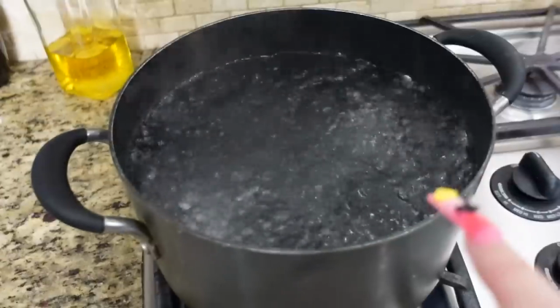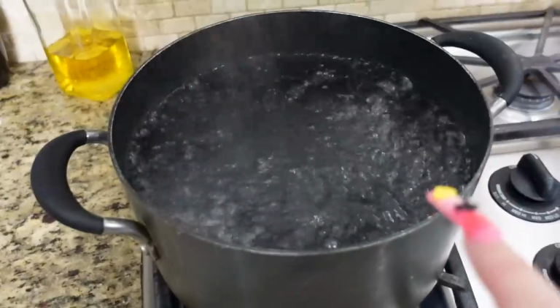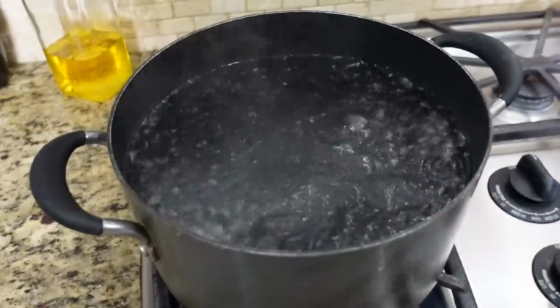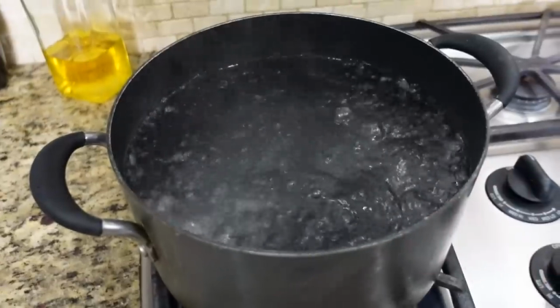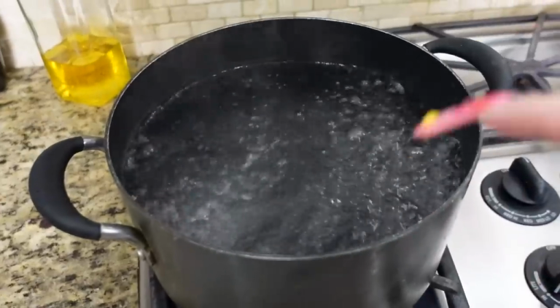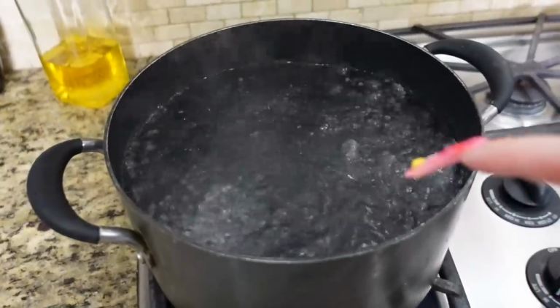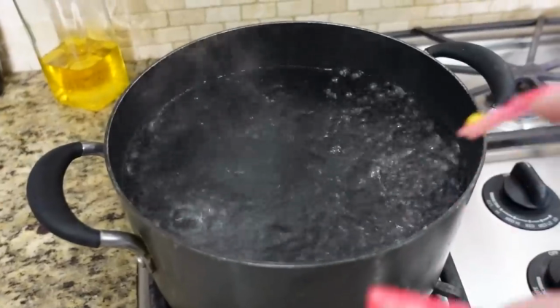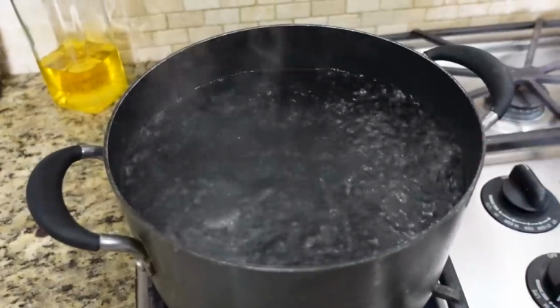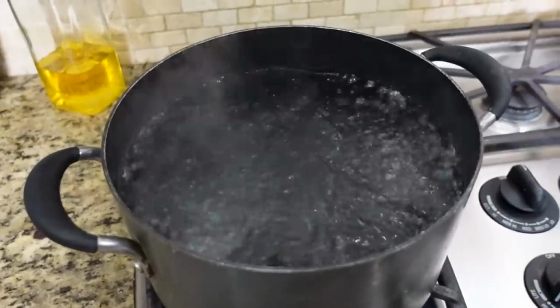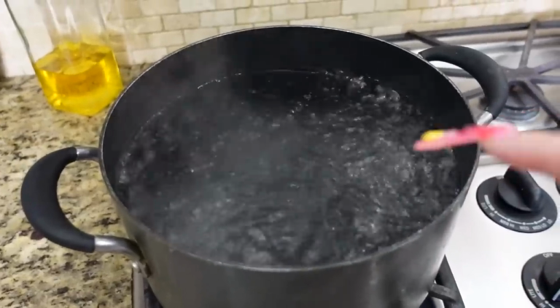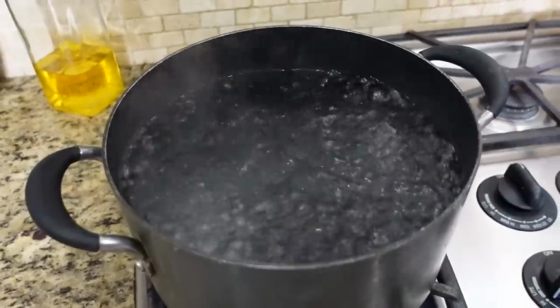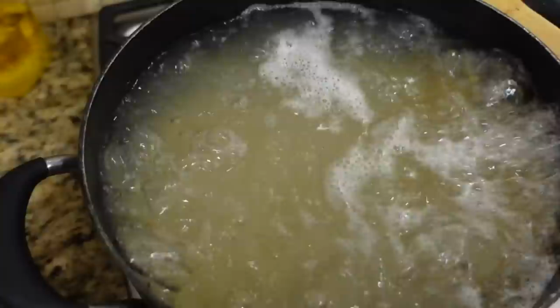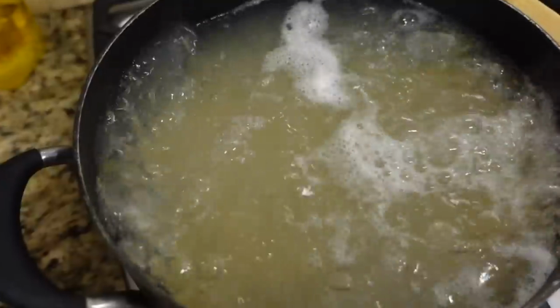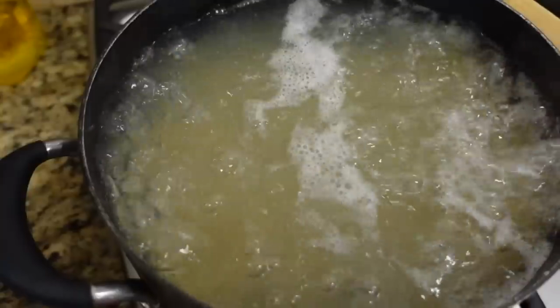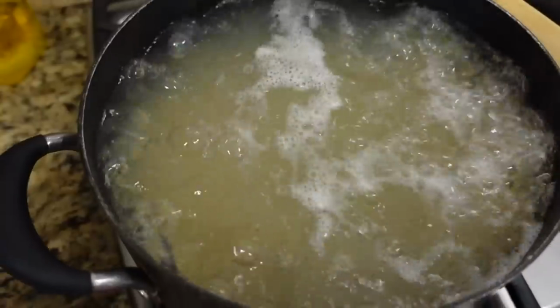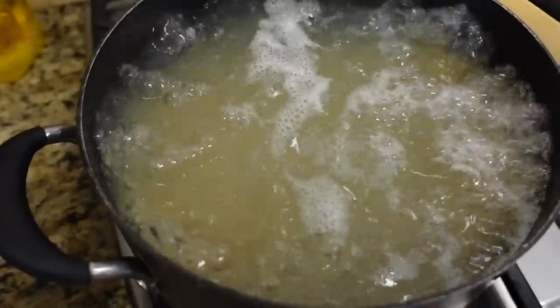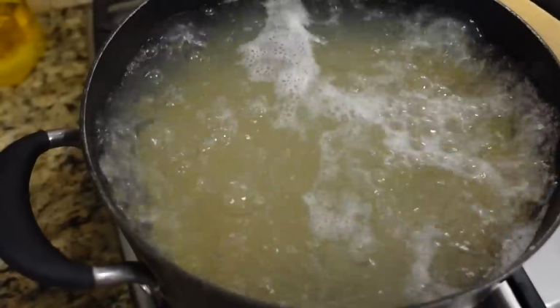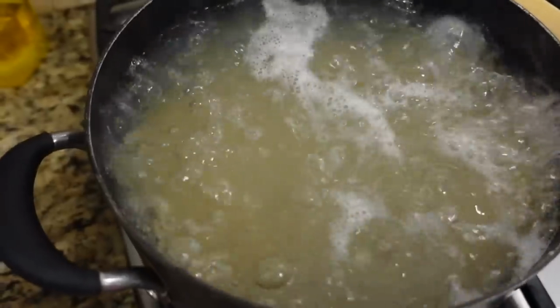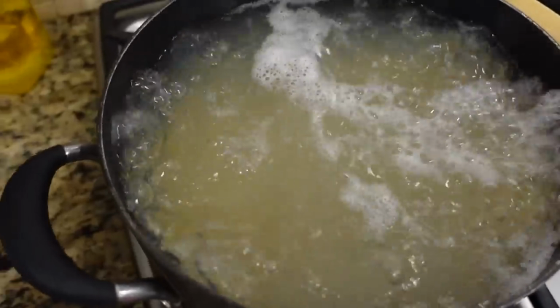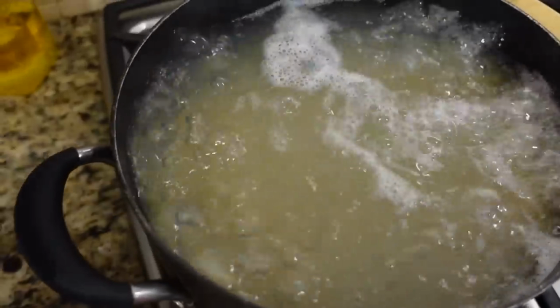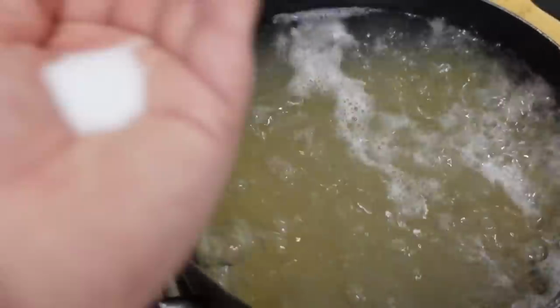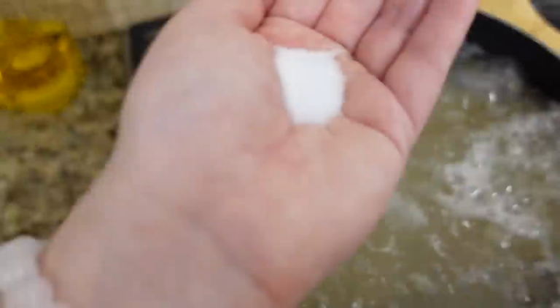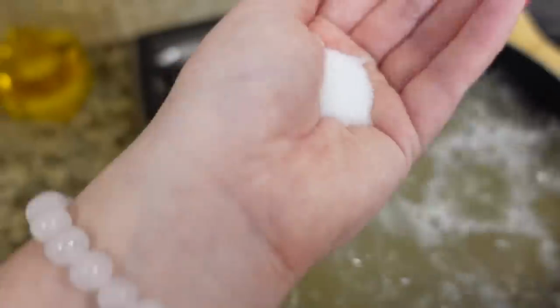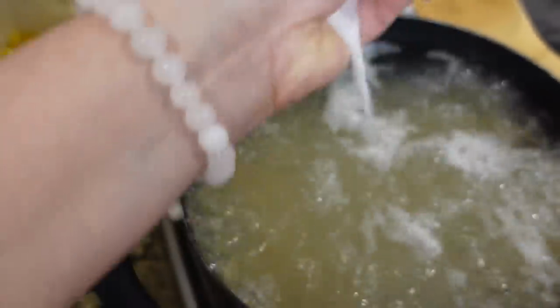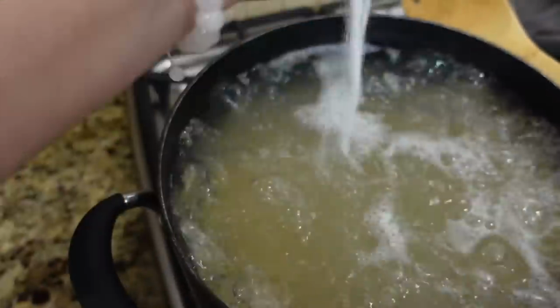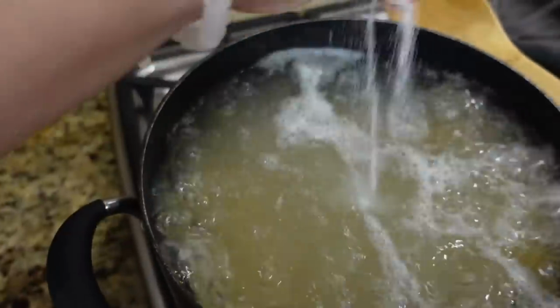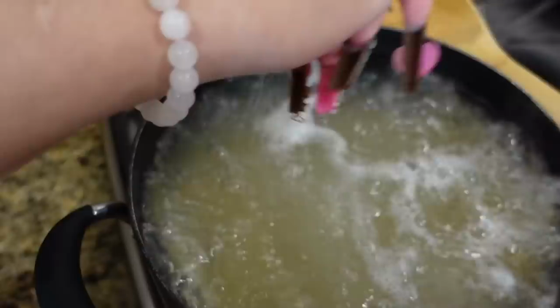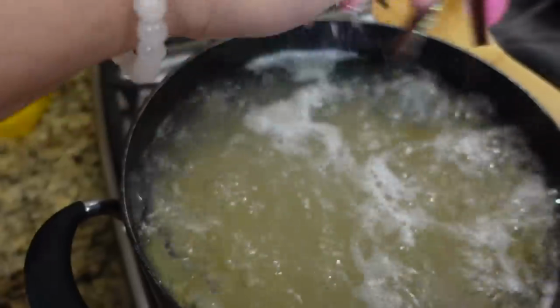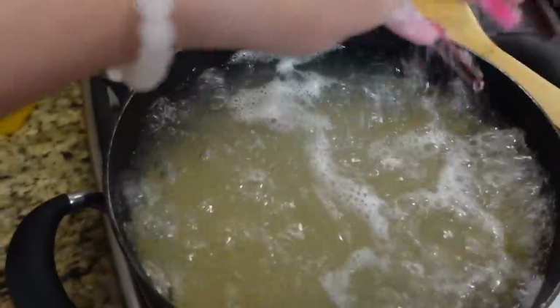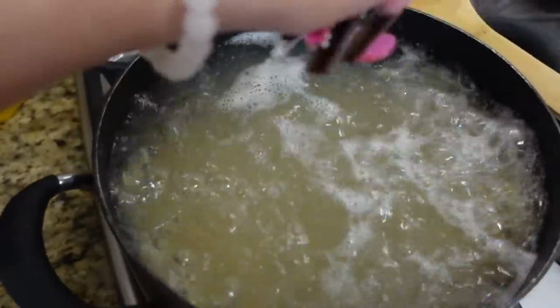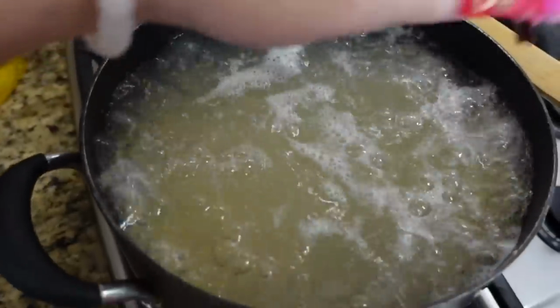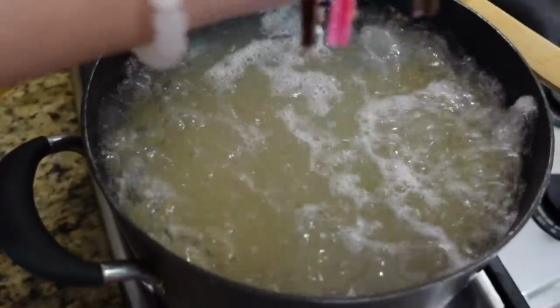Here I have the water boiling. I'm gonna add the pasta. Now that I put my pasta to boil, I'm gonna also add some salt to give it flavor.